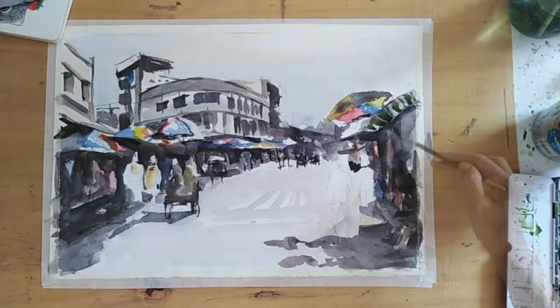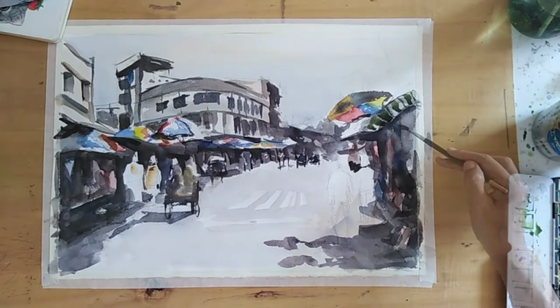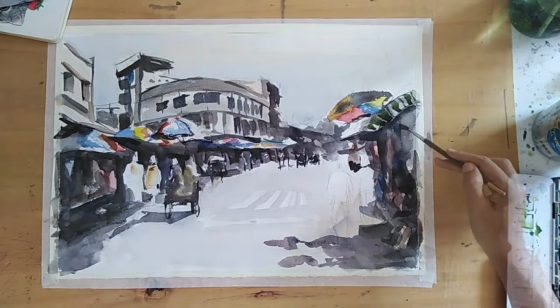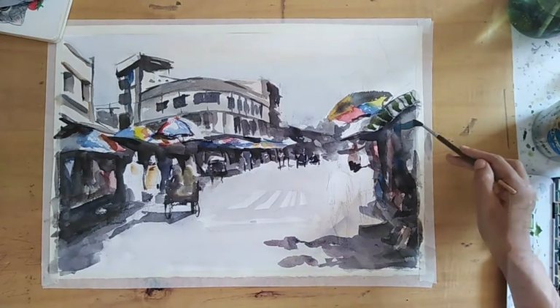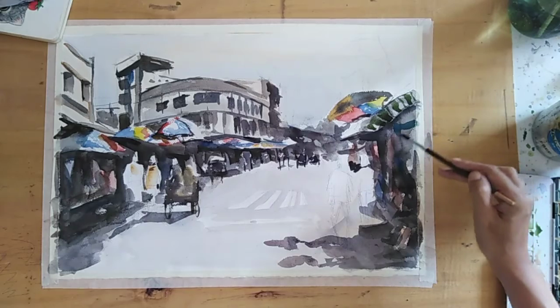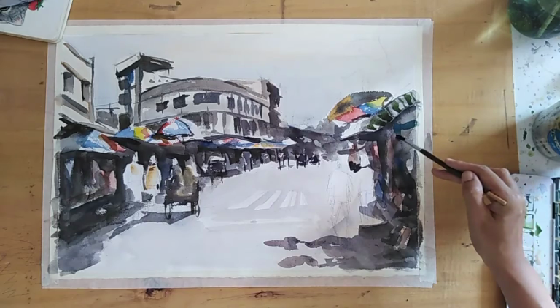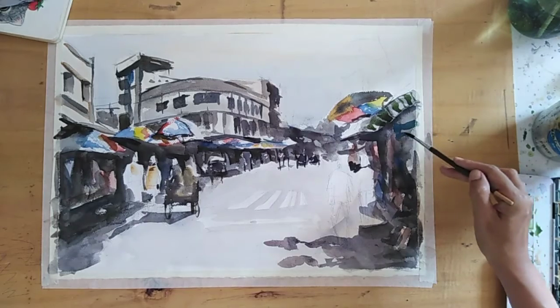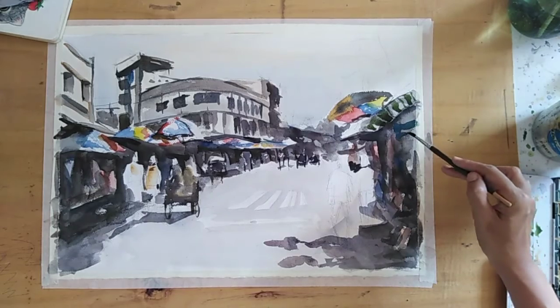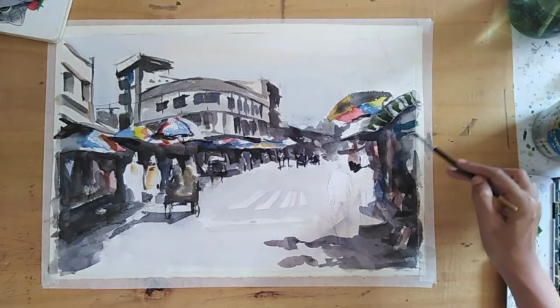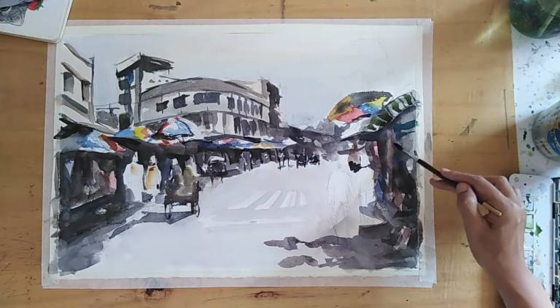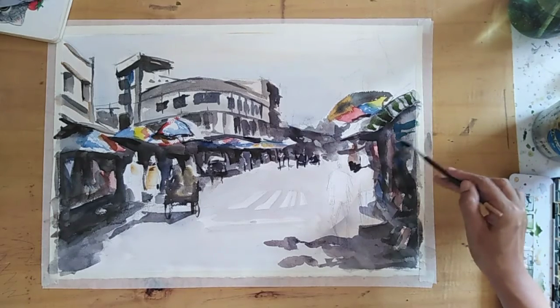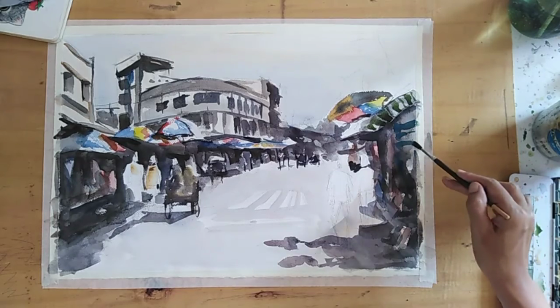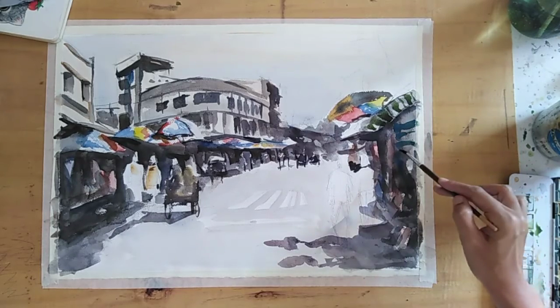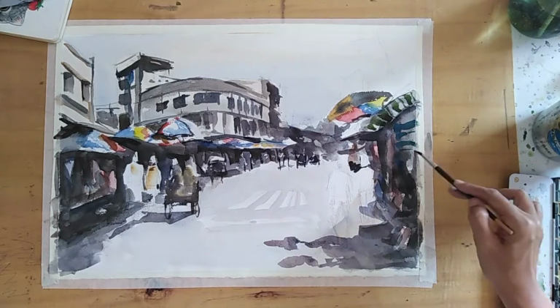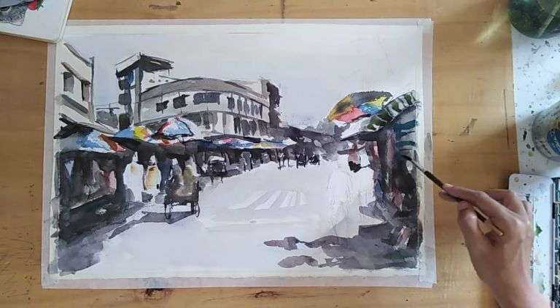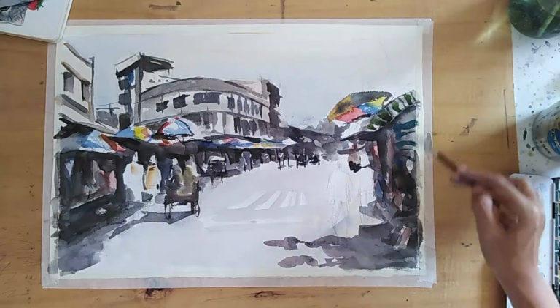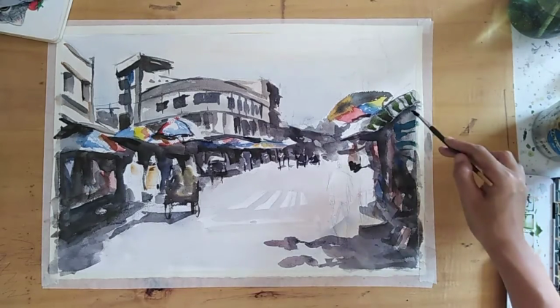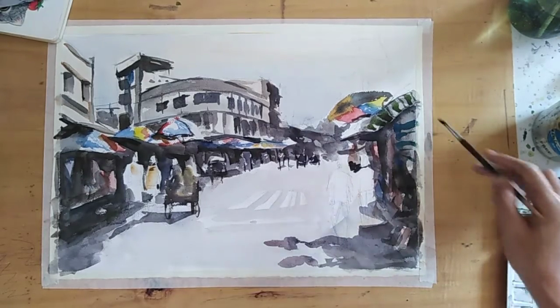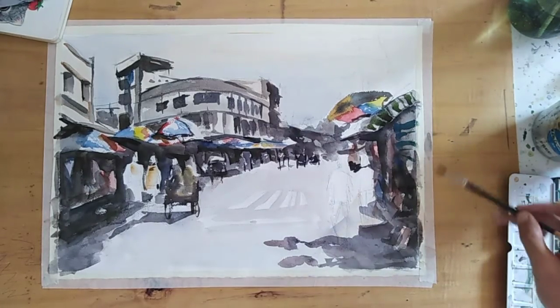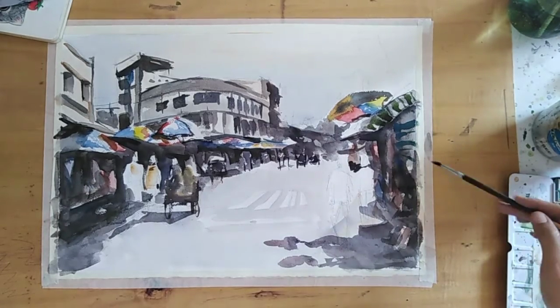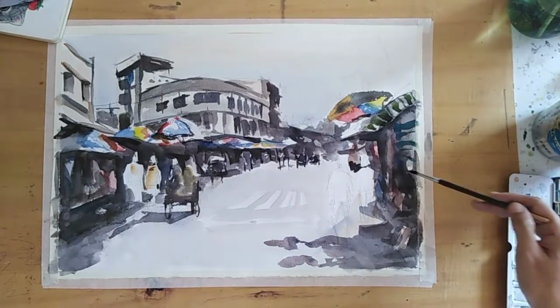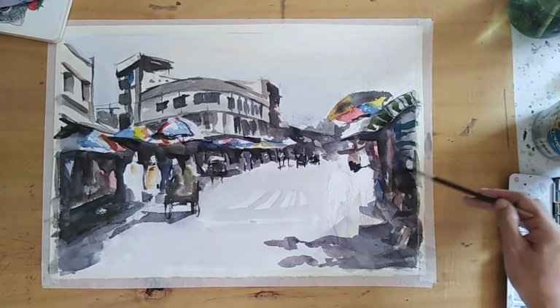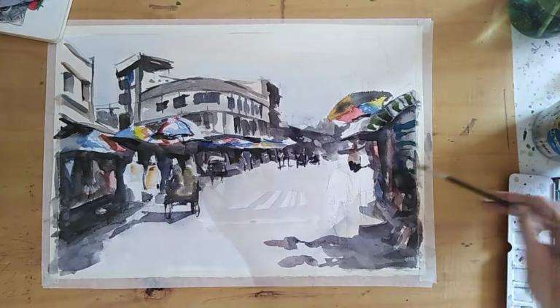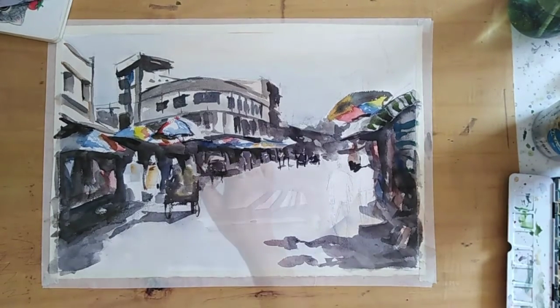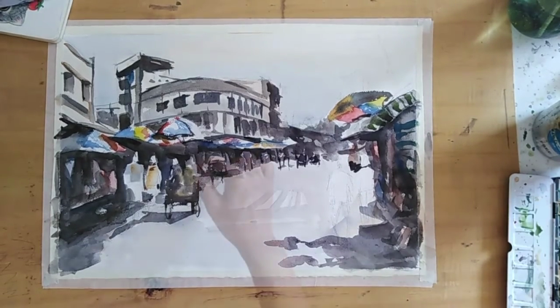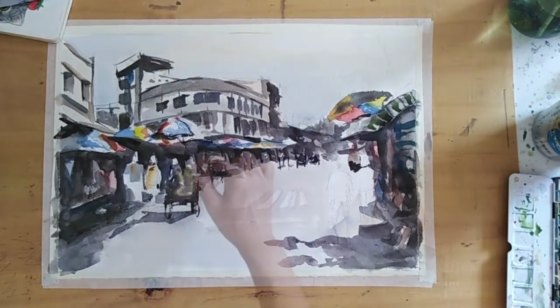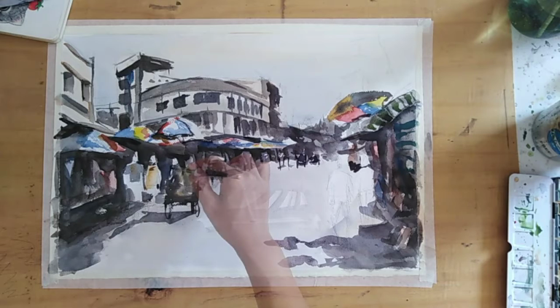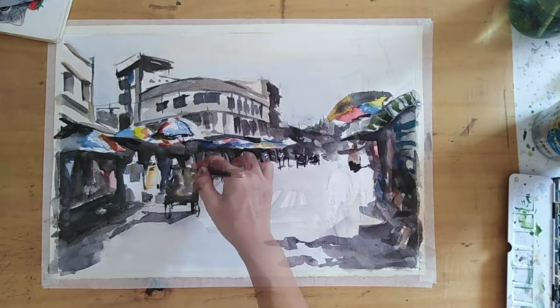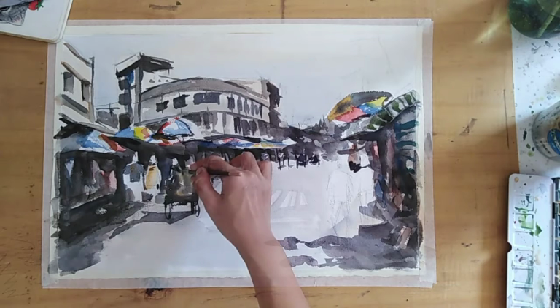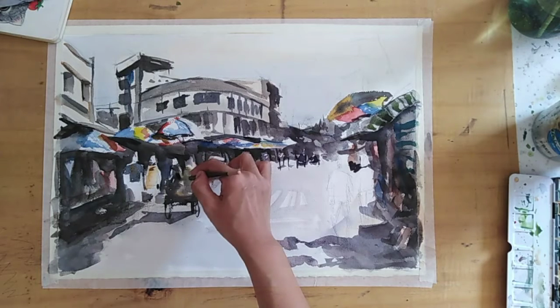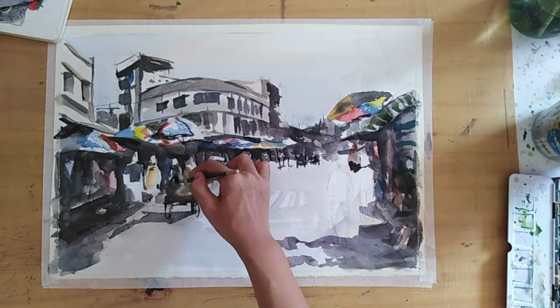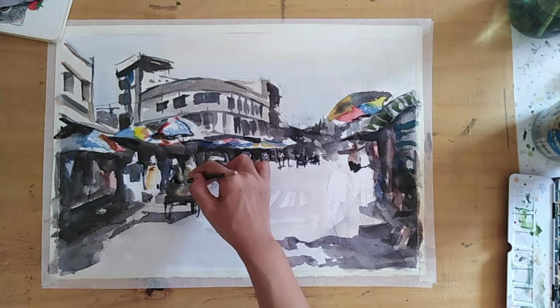And the stripes for the tarps there — I like doing these patterns.